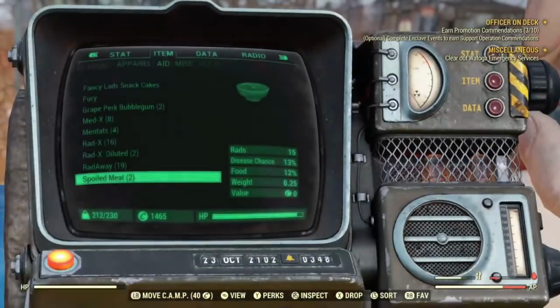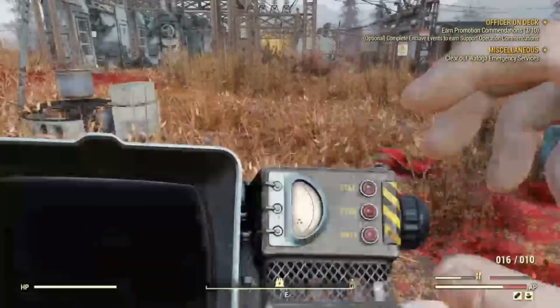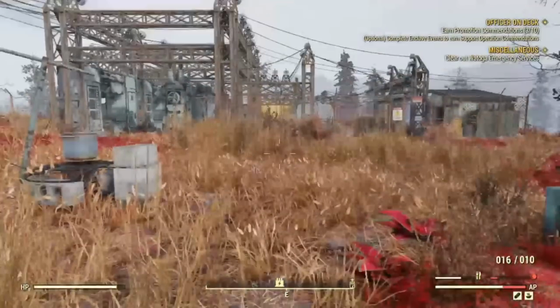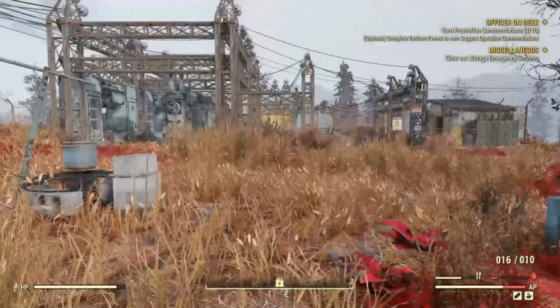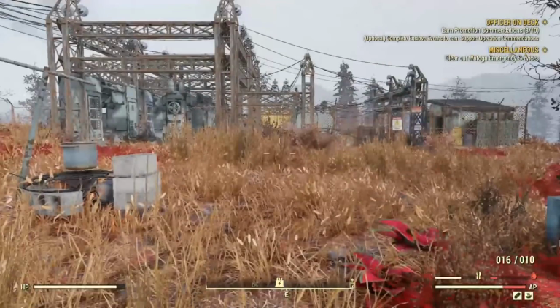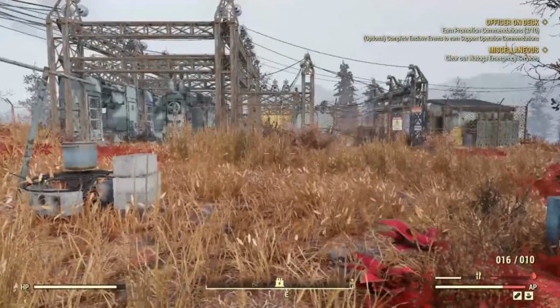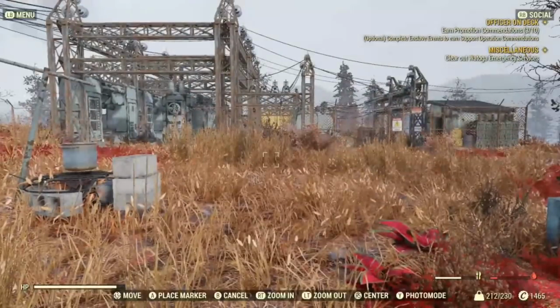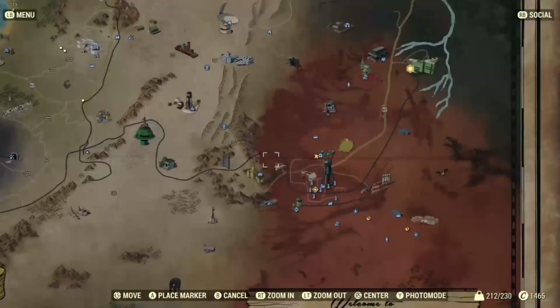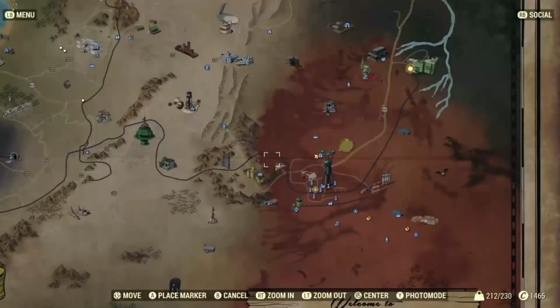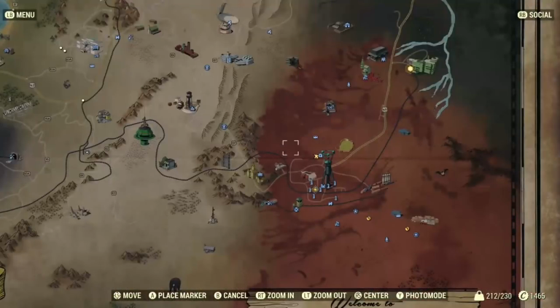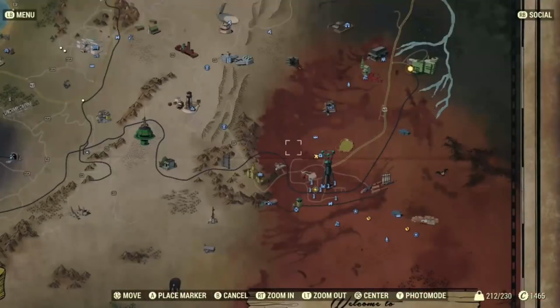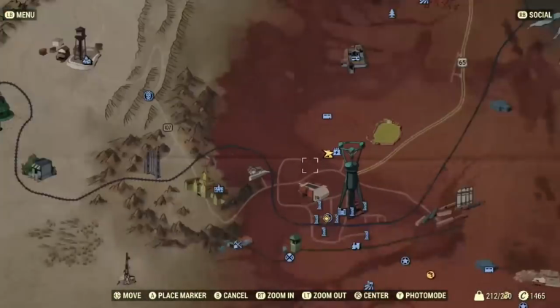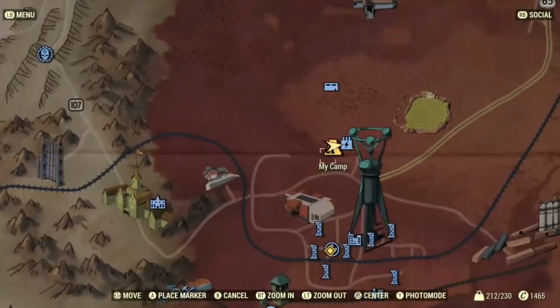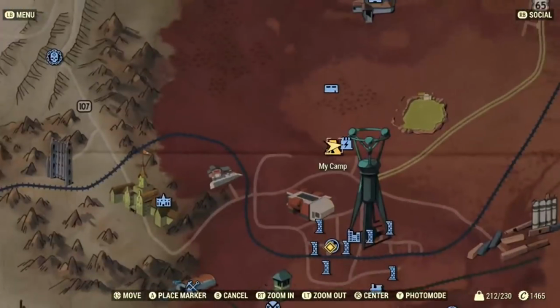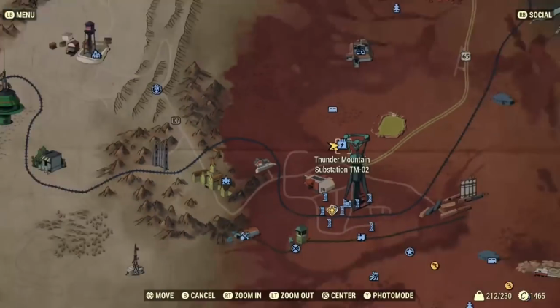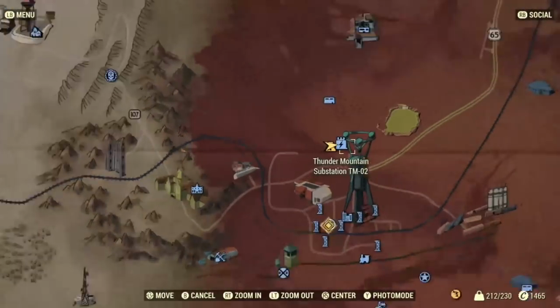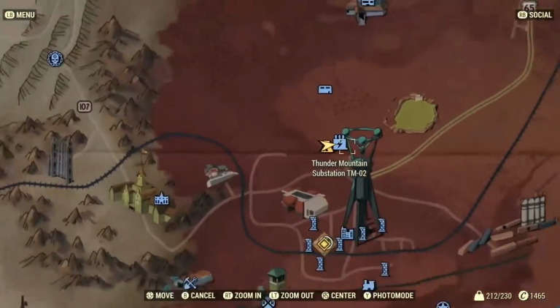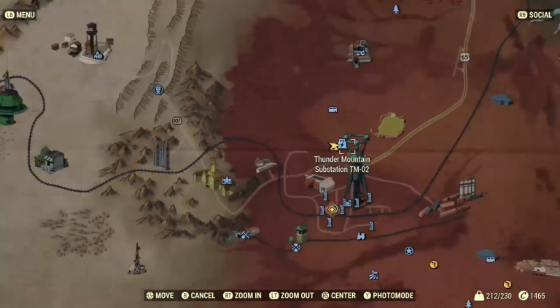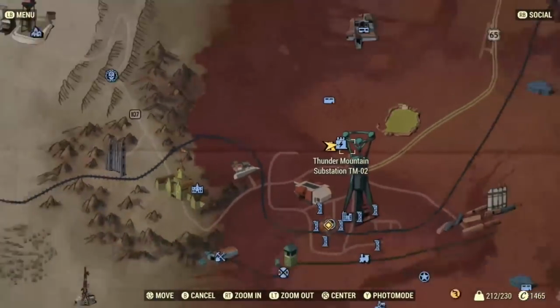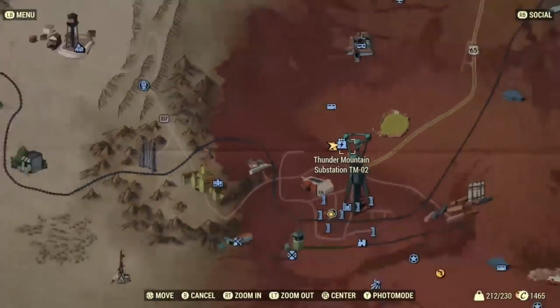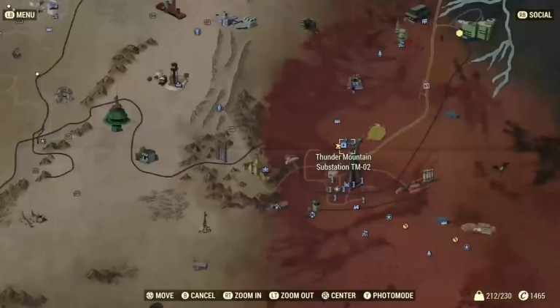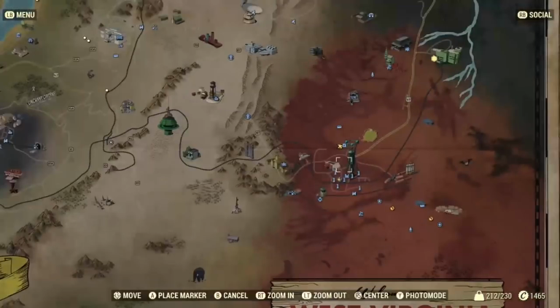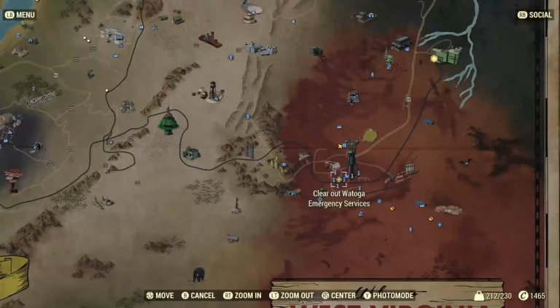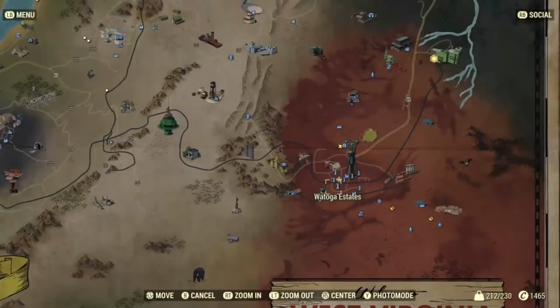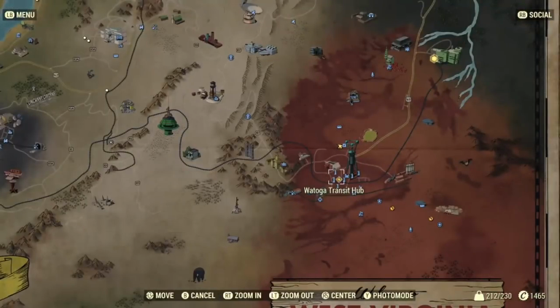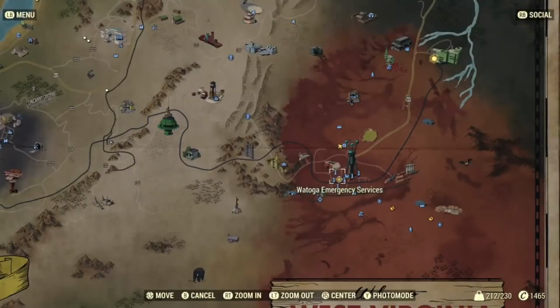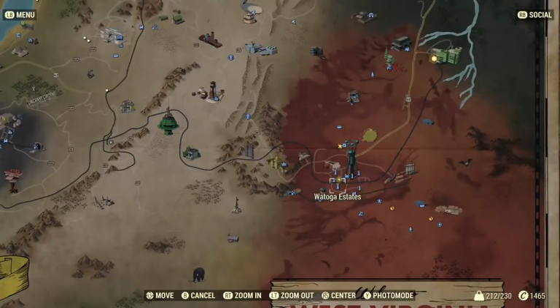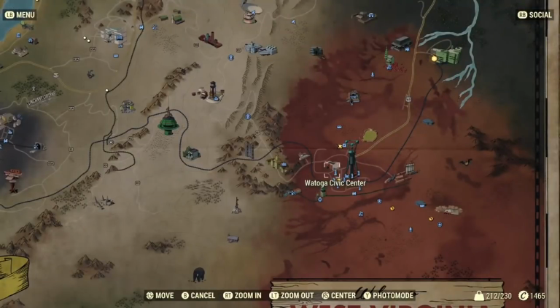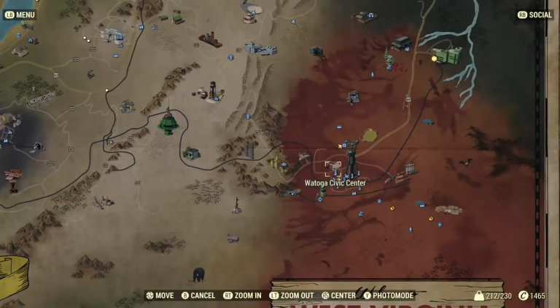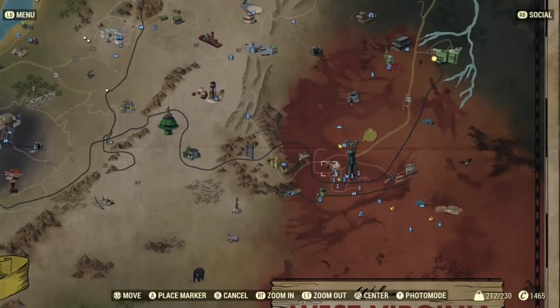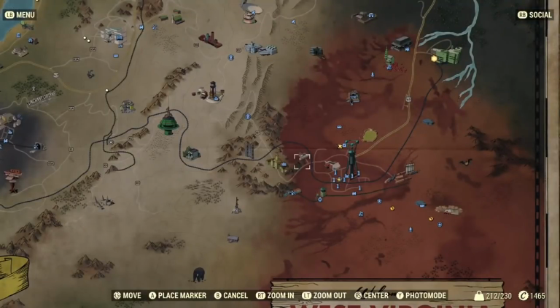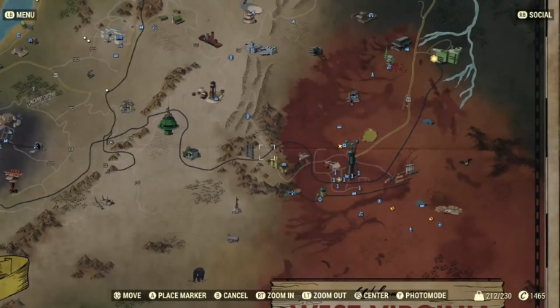It's a great guide for rare materials and rare plans. The location is right there at the Thunder Mountain substation near Watoga, and here's where it is on the map relative to Vault 76.